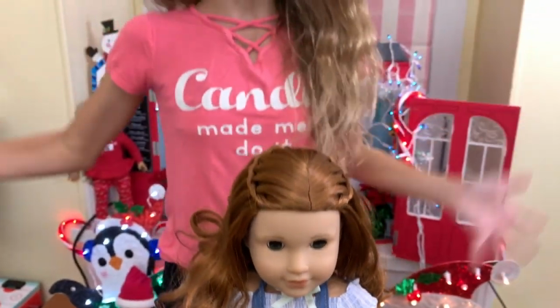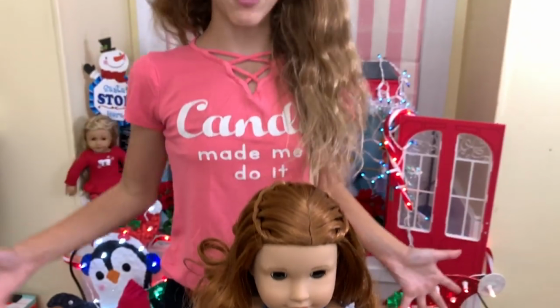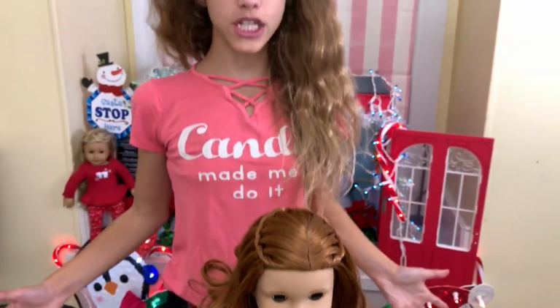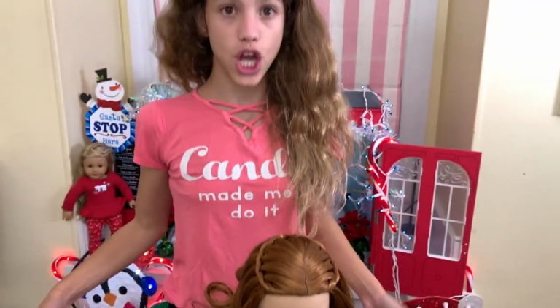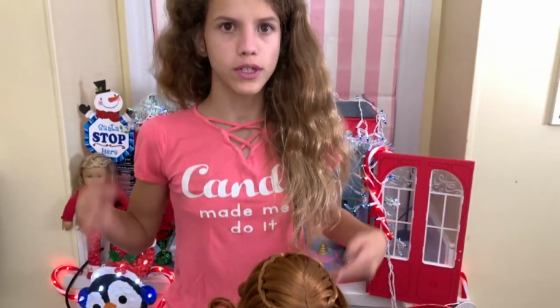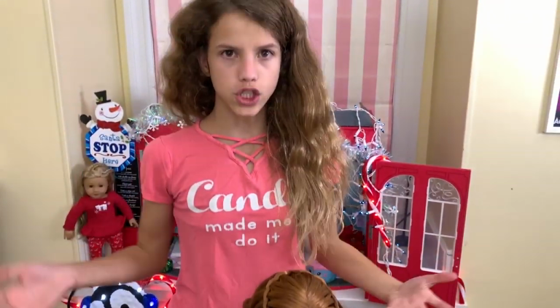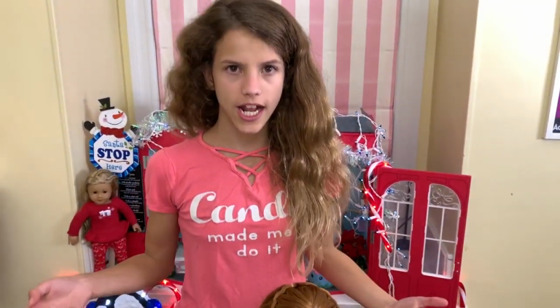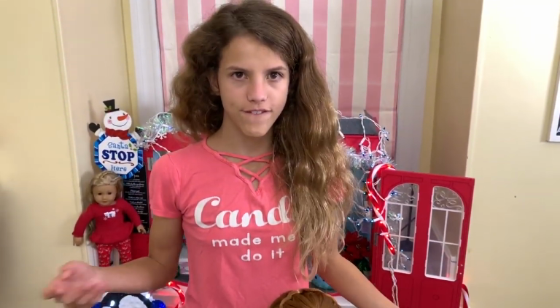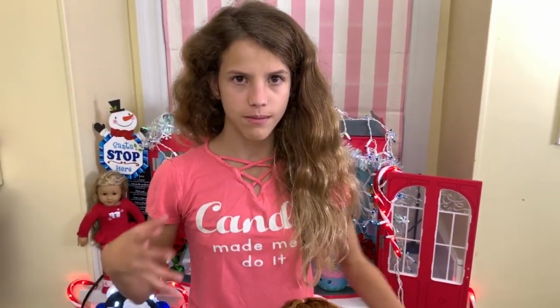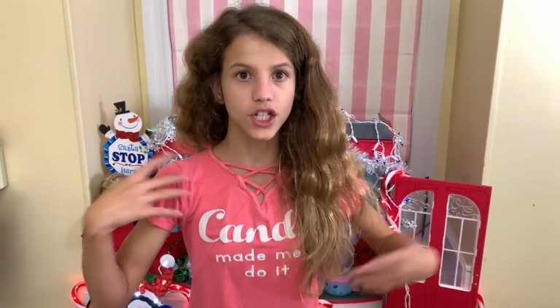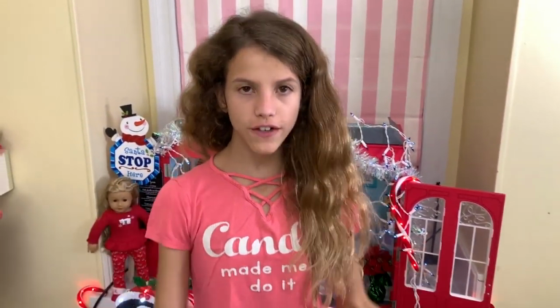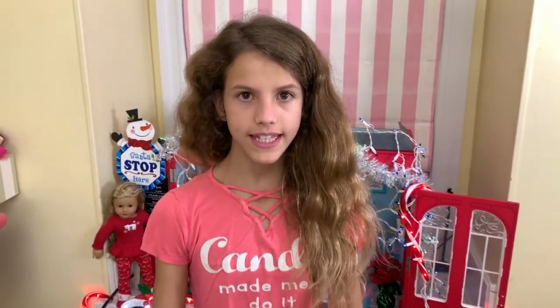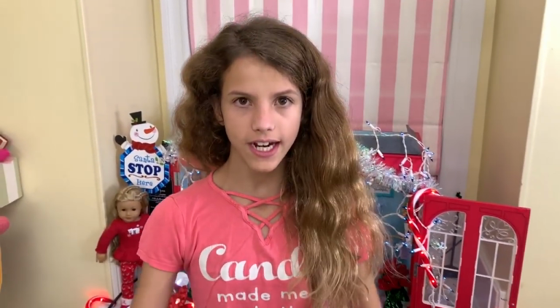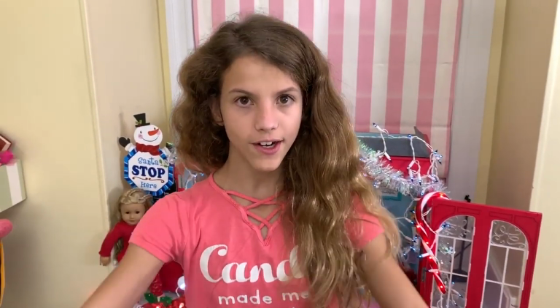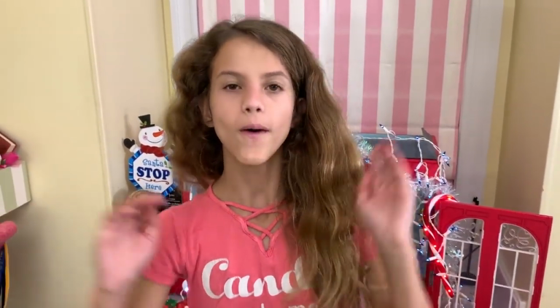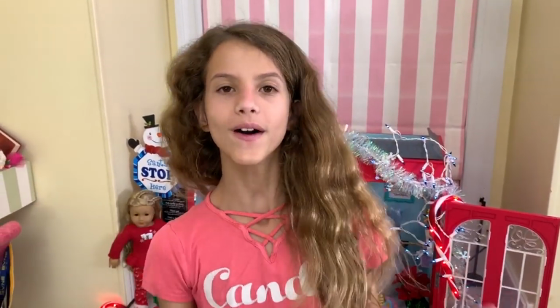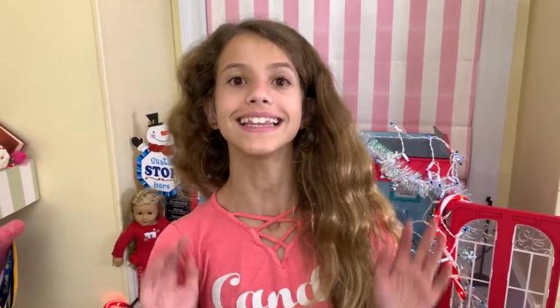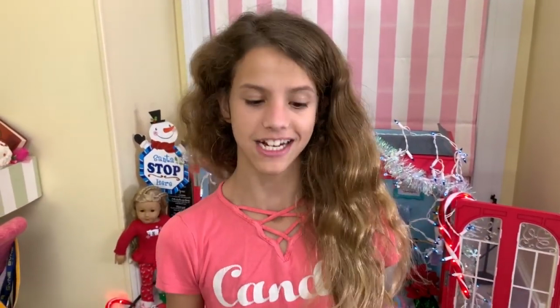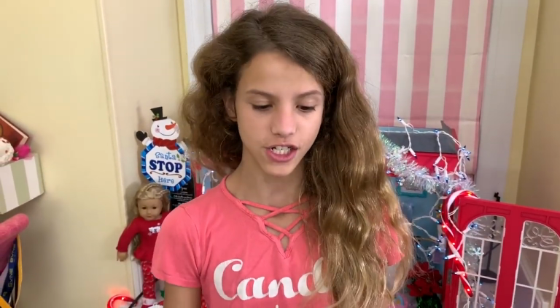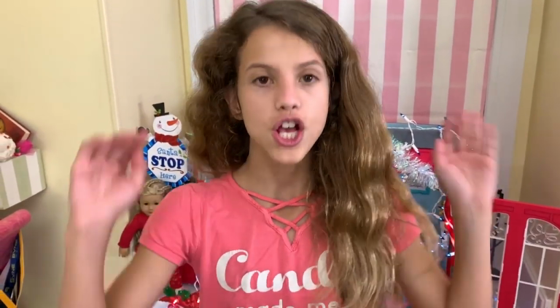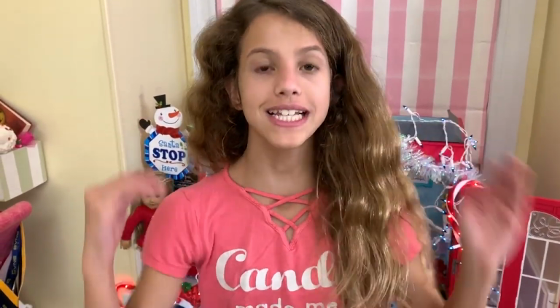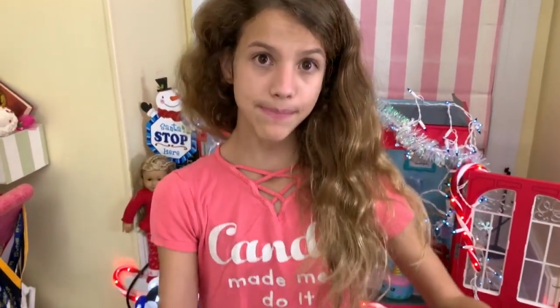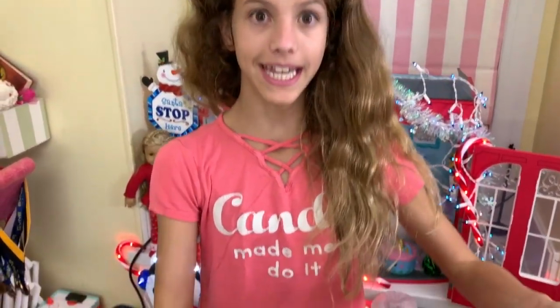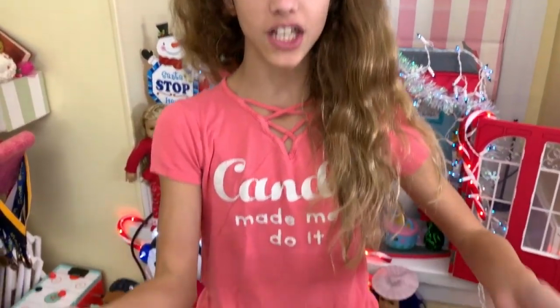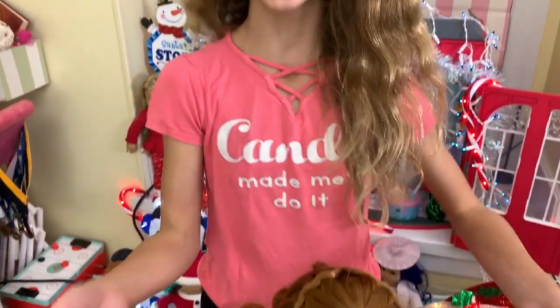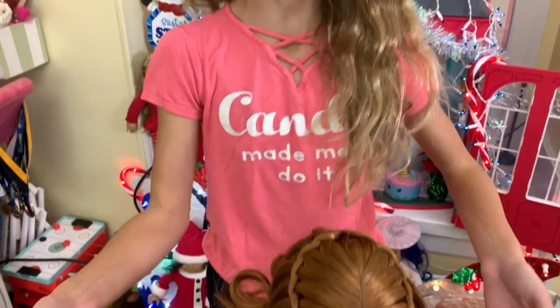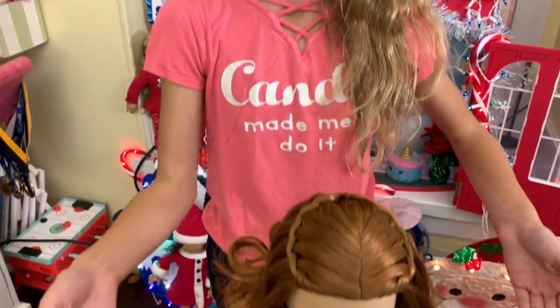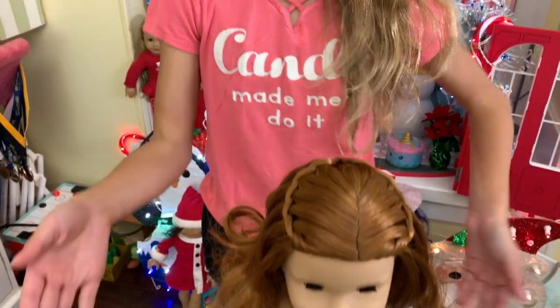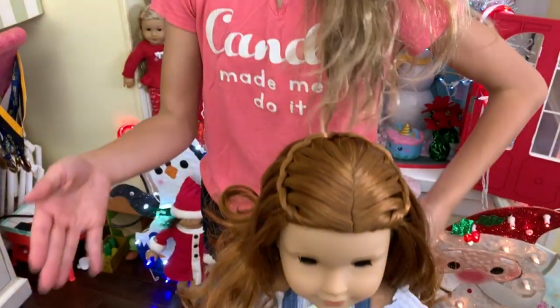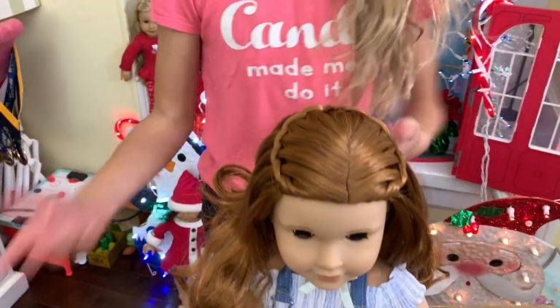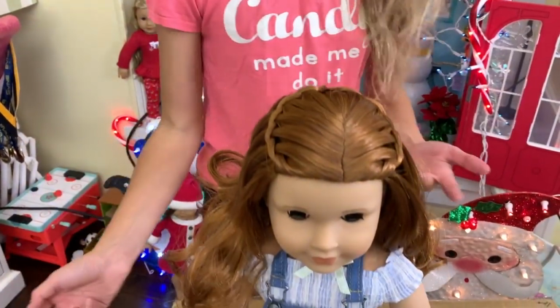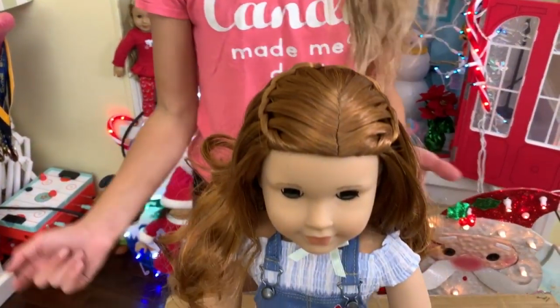So as you guys know, yesterday I filmed the Girl of the Year and her whole collection. So this is Blair, the 2019 Girl of the Year.